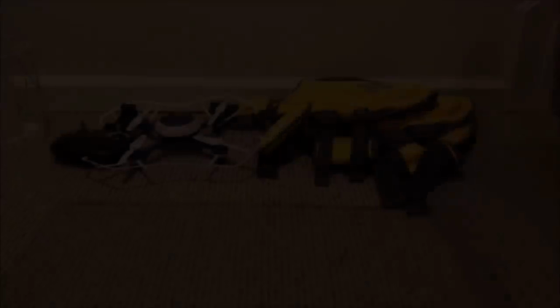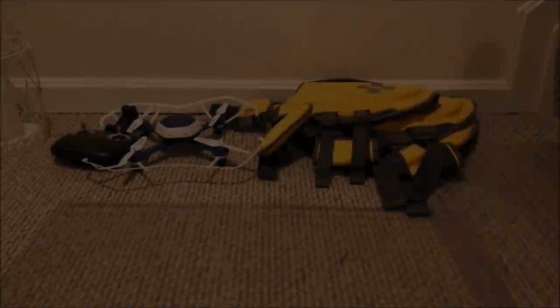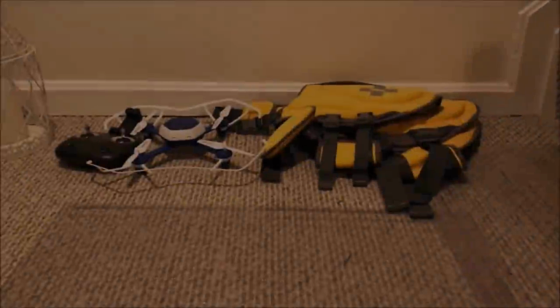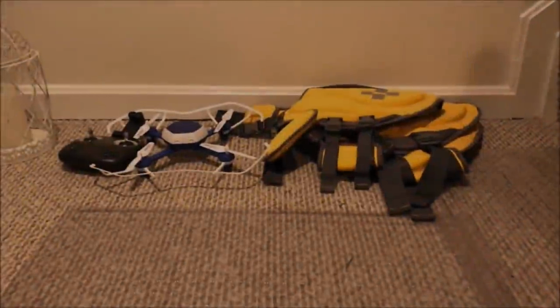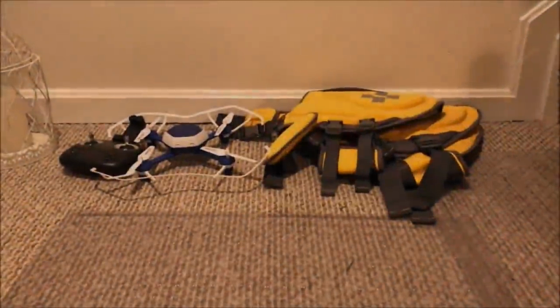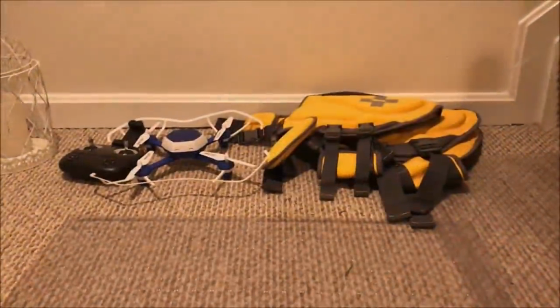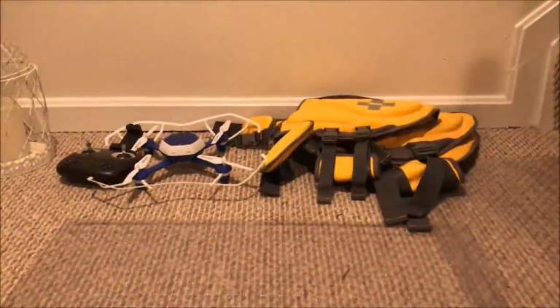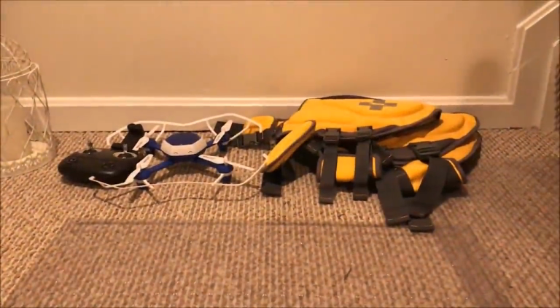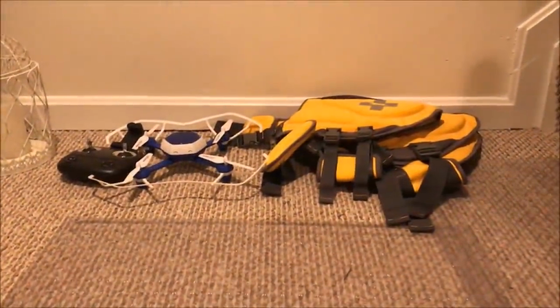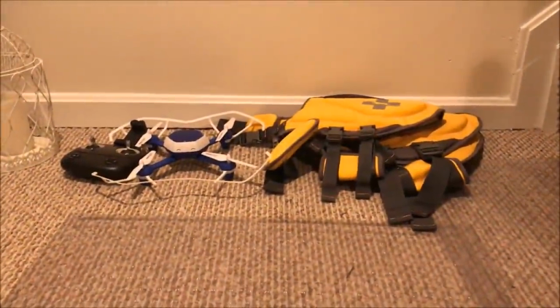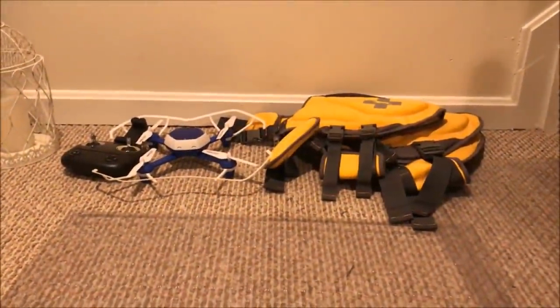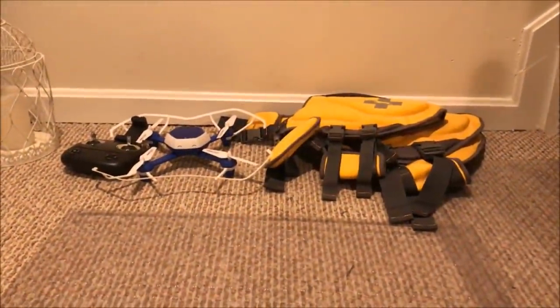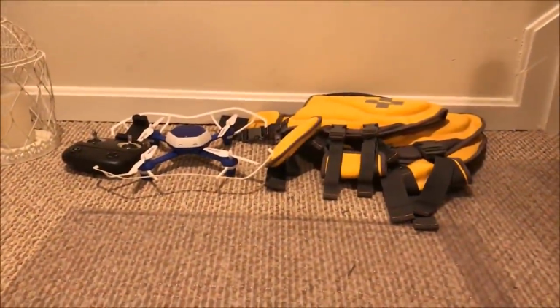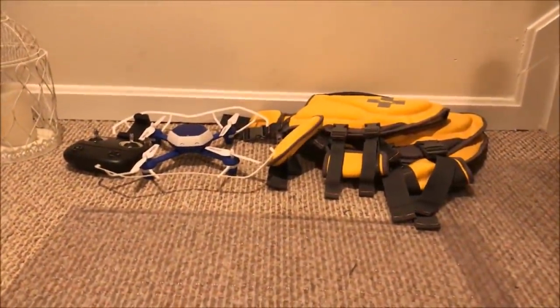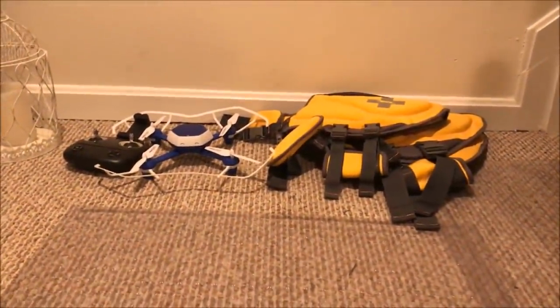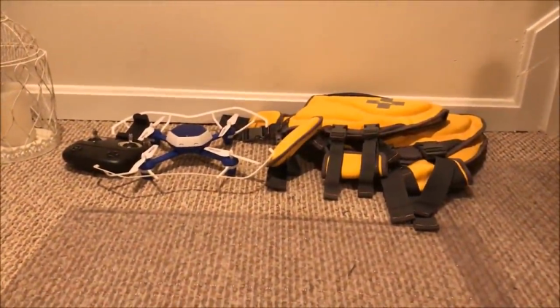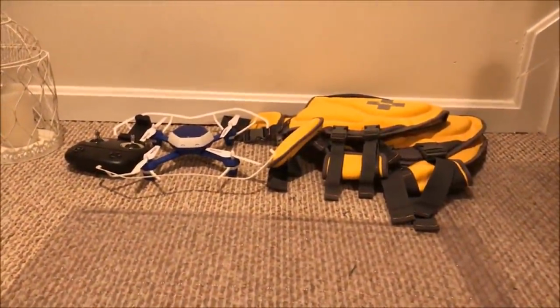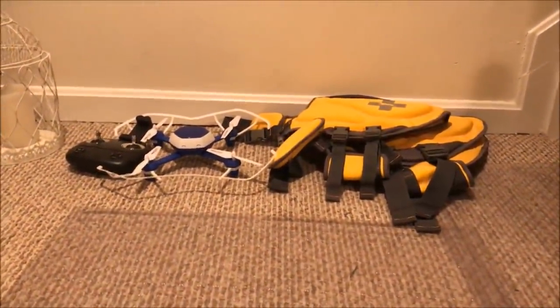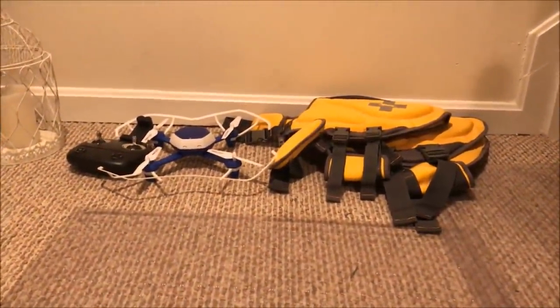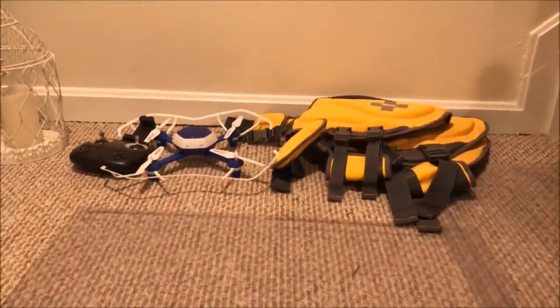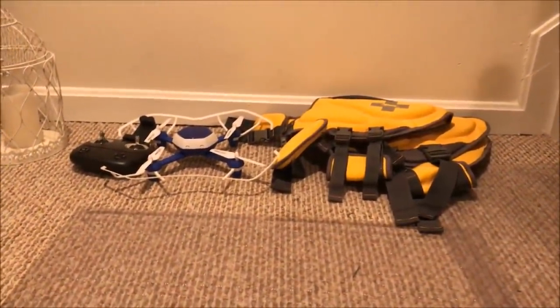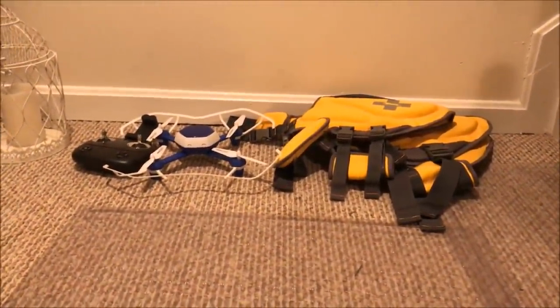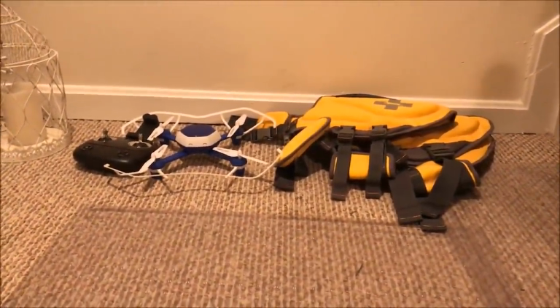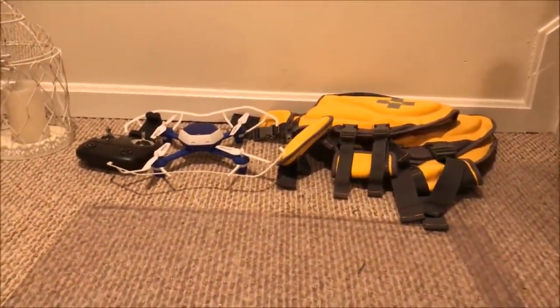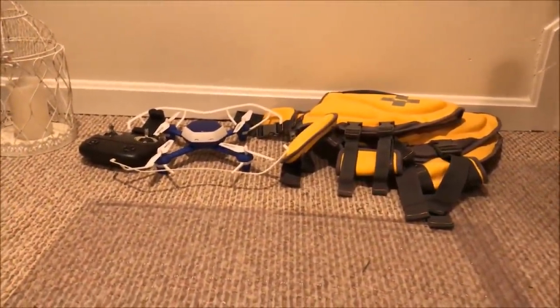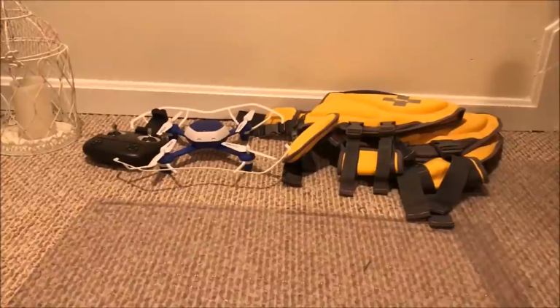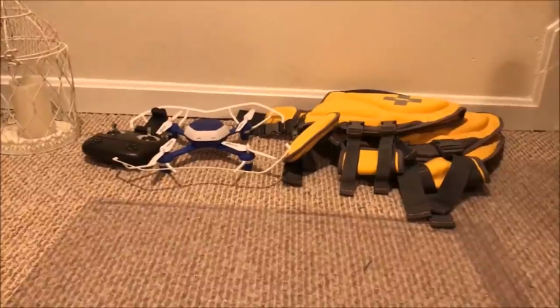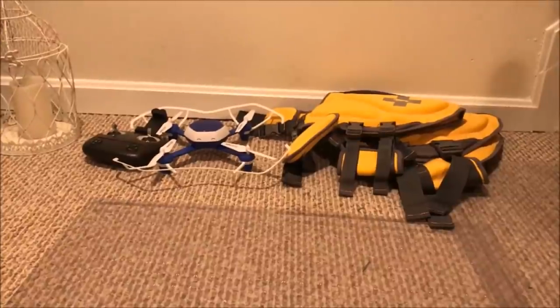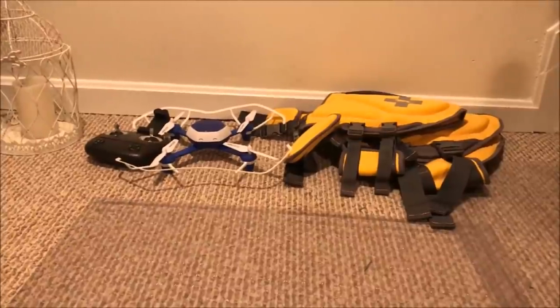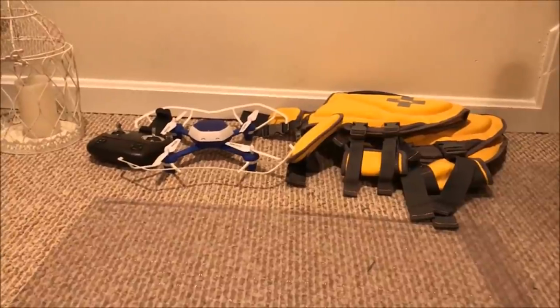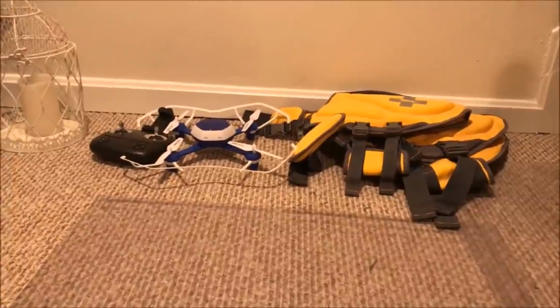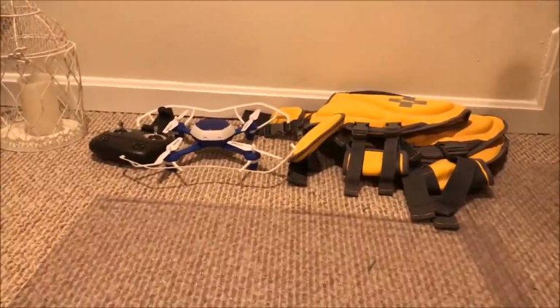Hey everybody, what's going on? Daily Diver here, back again with another episode of Dumpster Diving. Dumpster Dive, night number 18.